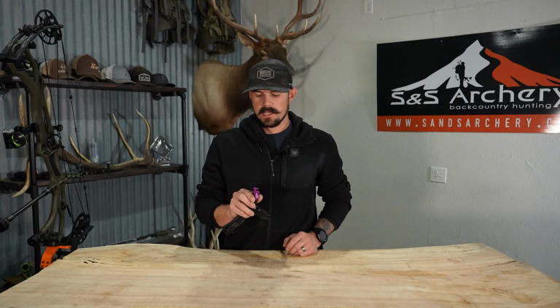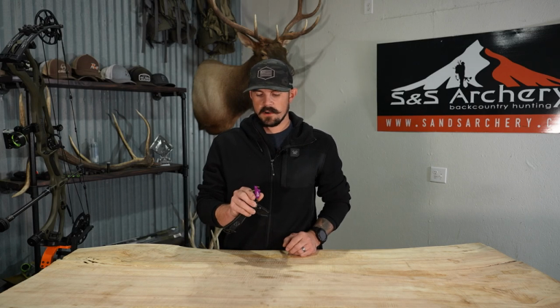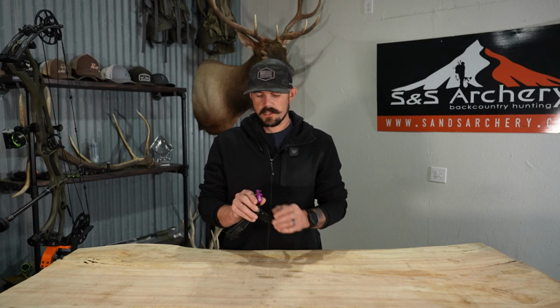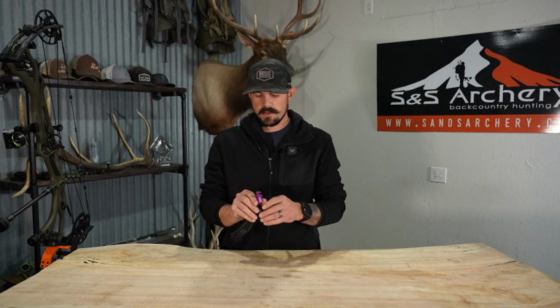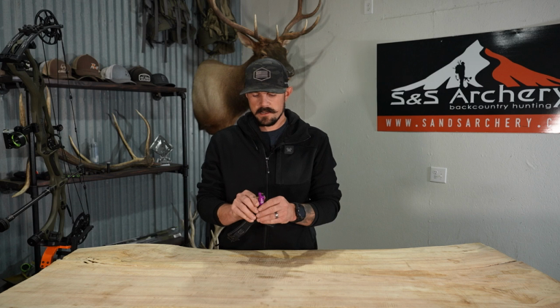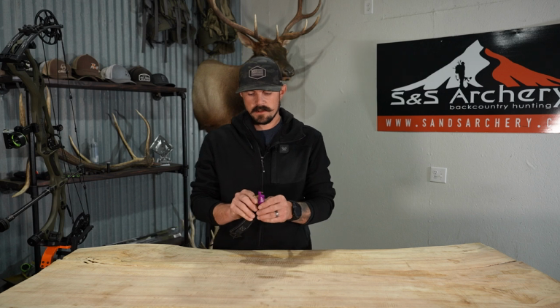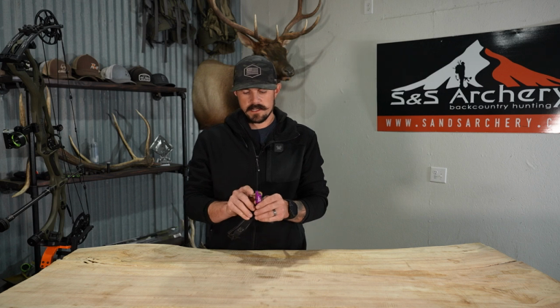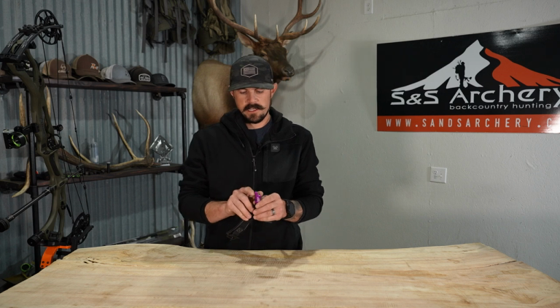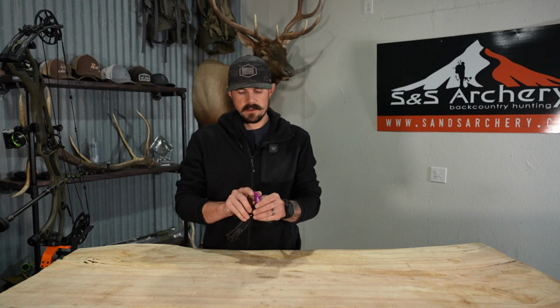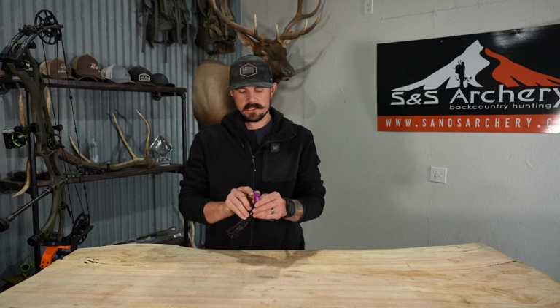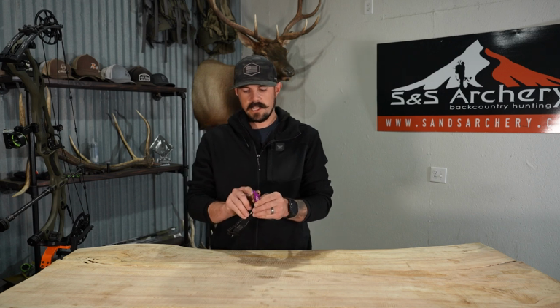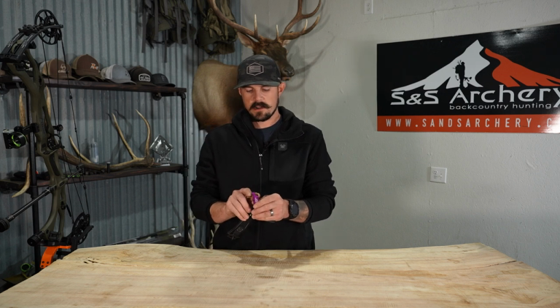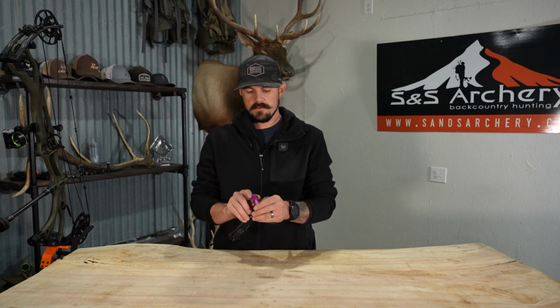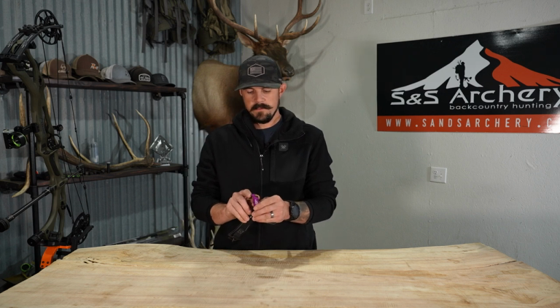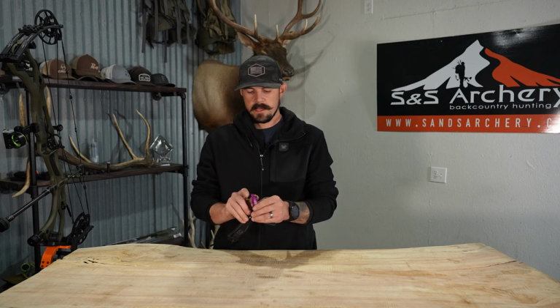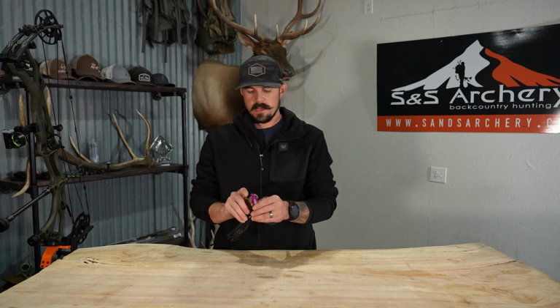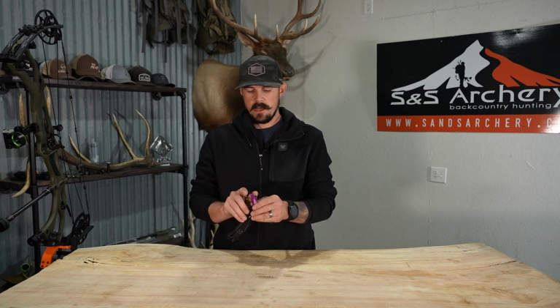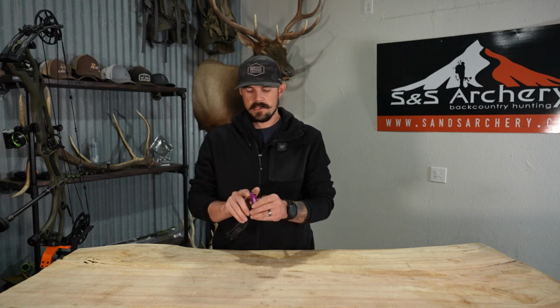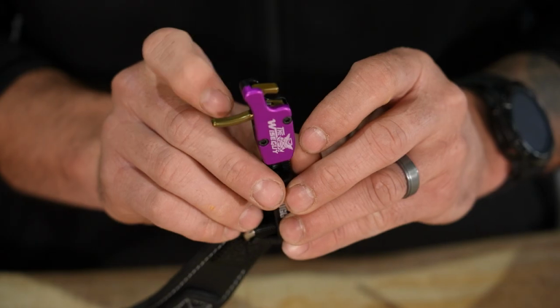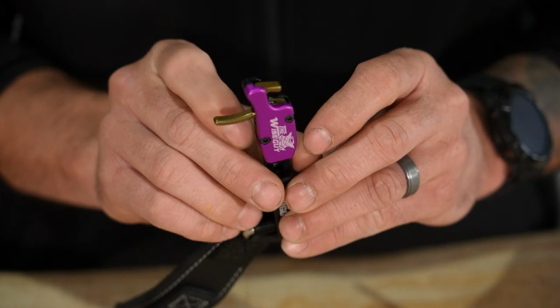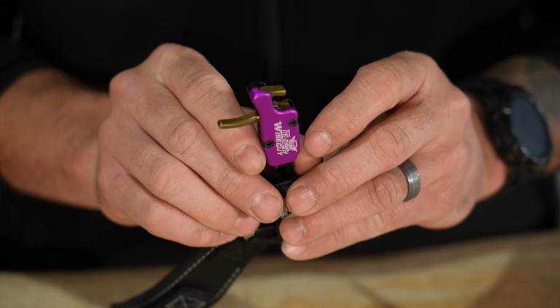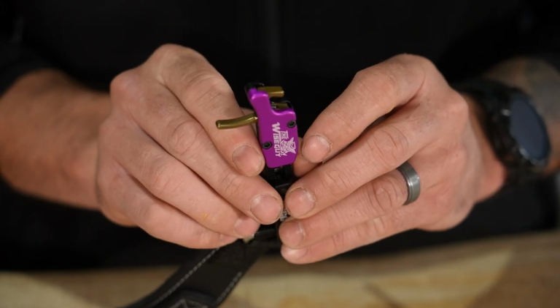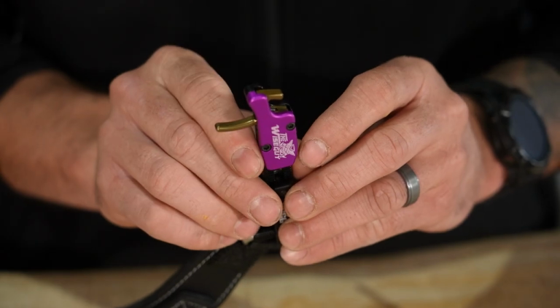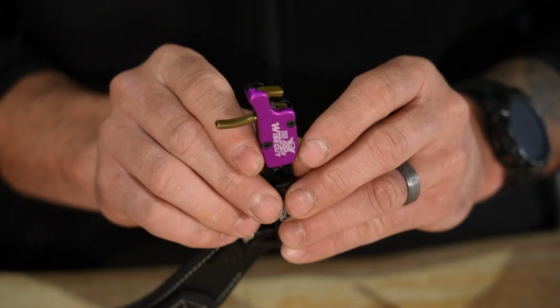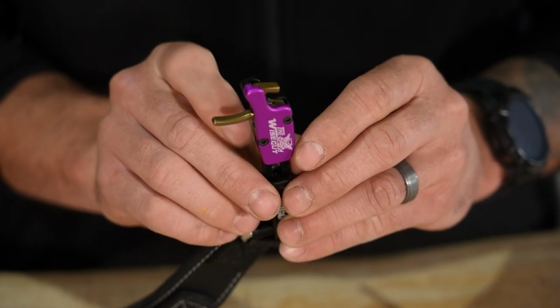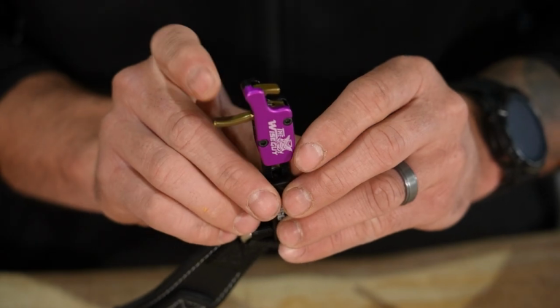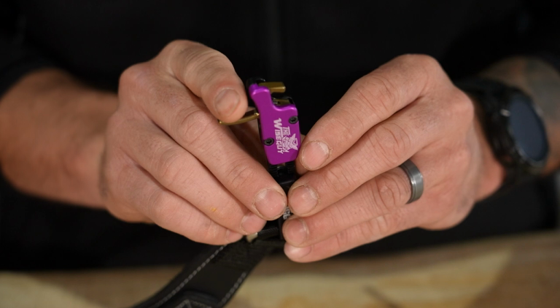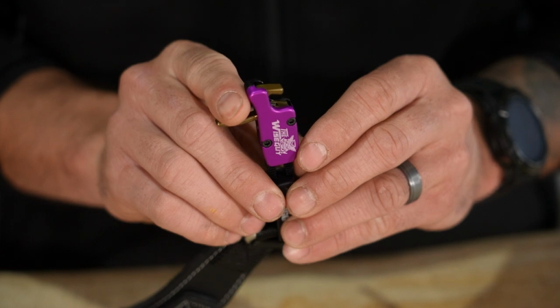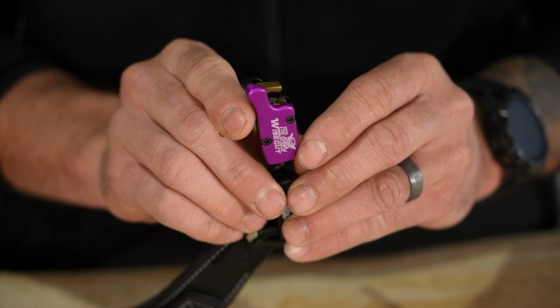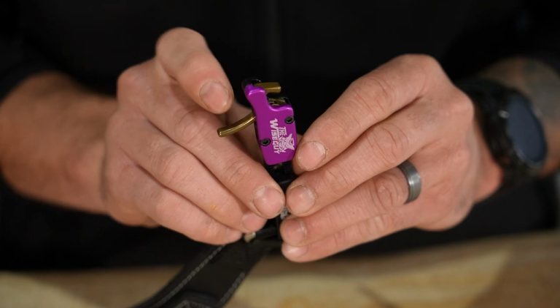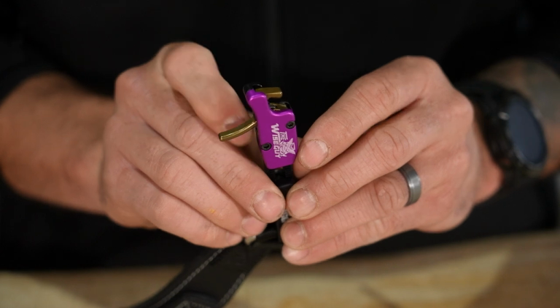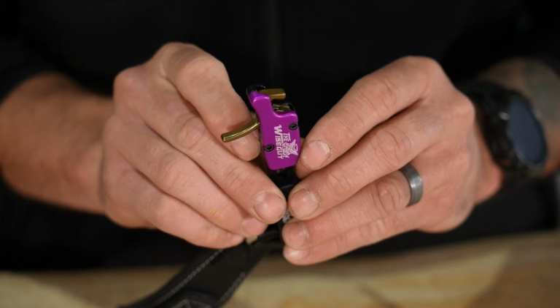As far as the trigger, you're going to see here it has a slight curve. I do like the curve in the trigger — it fits my index finger perfectly.